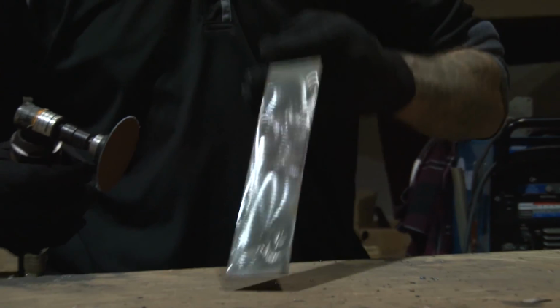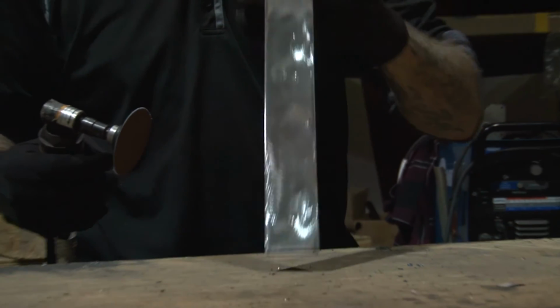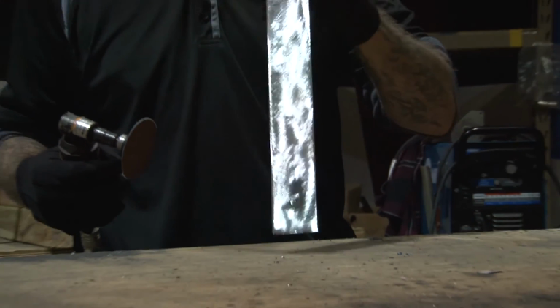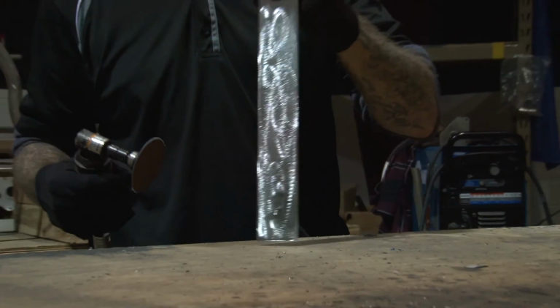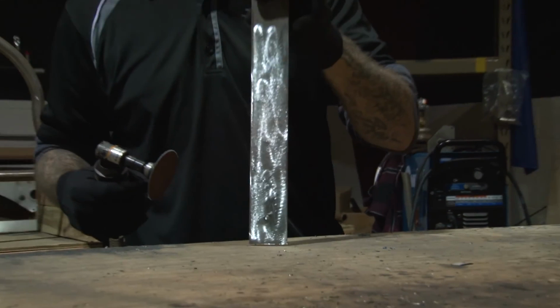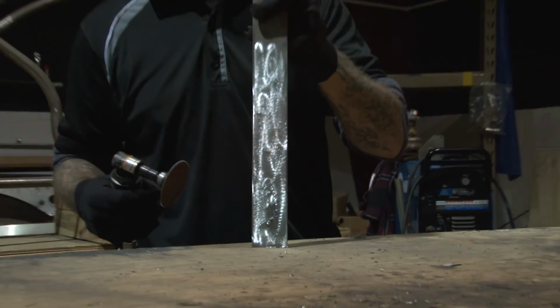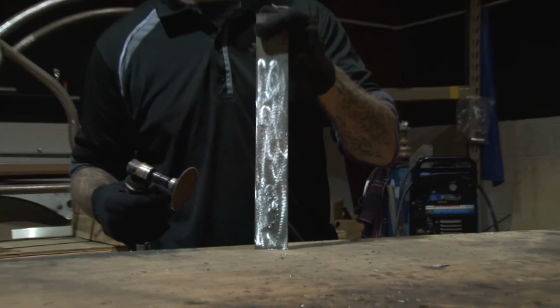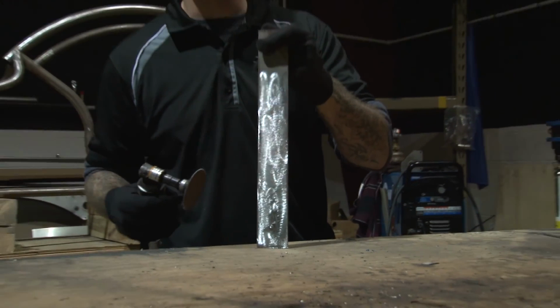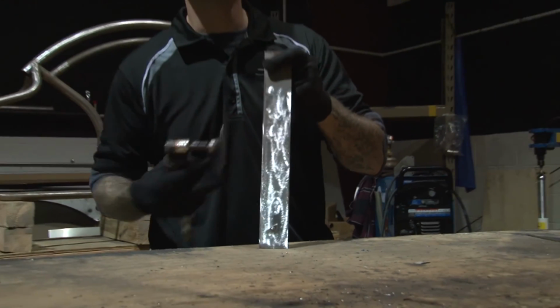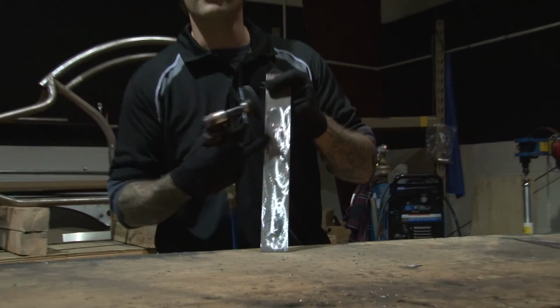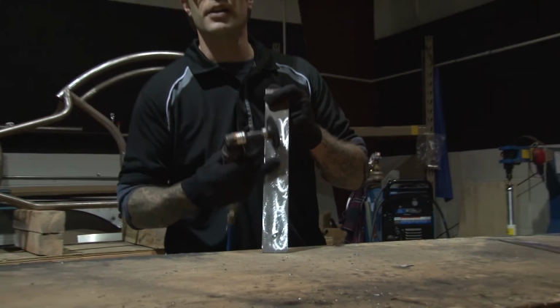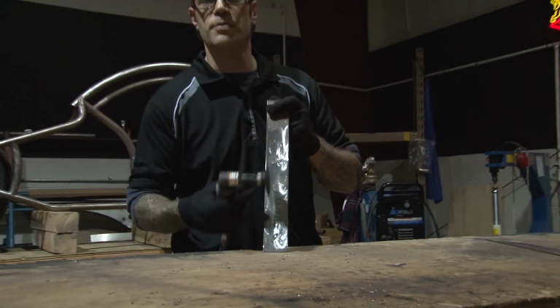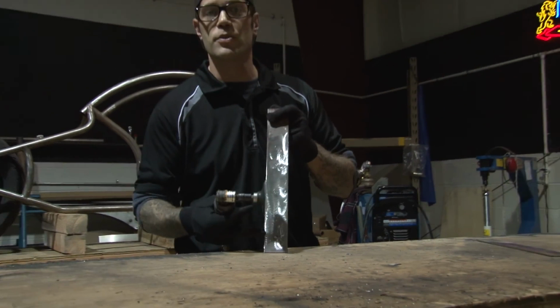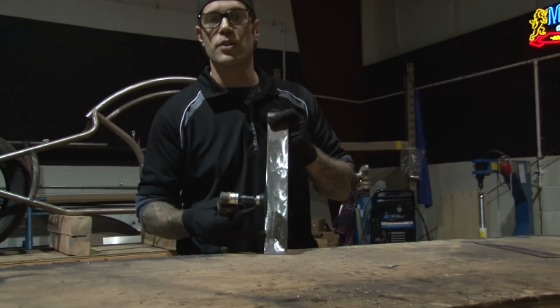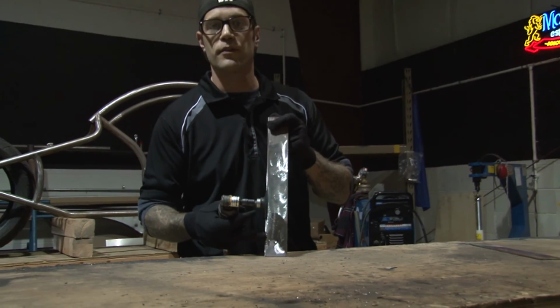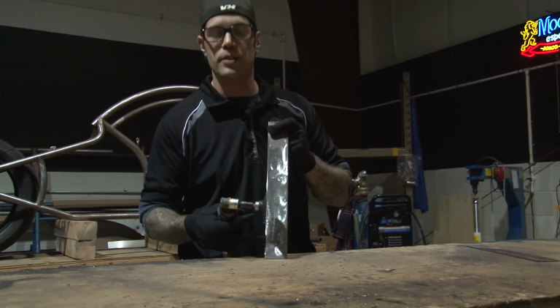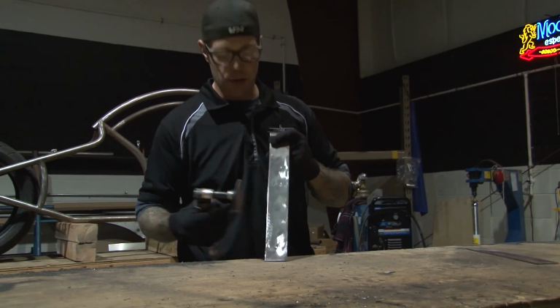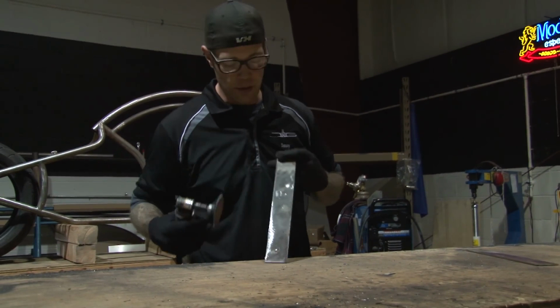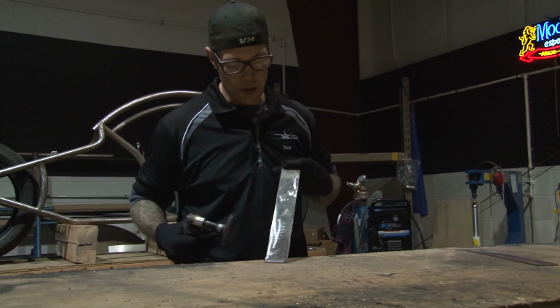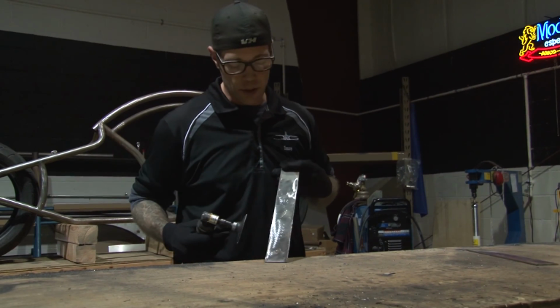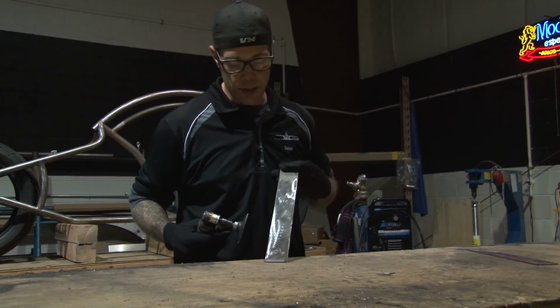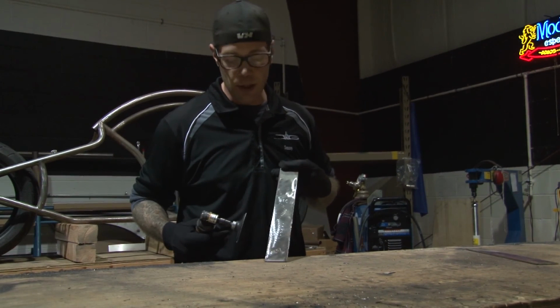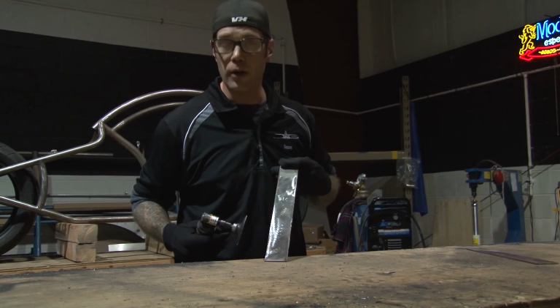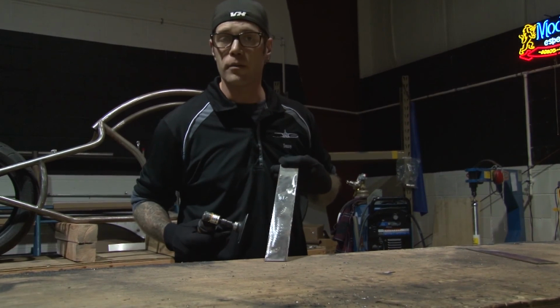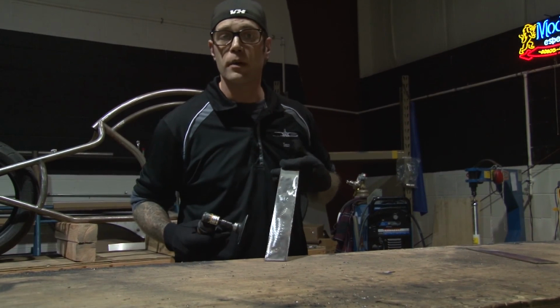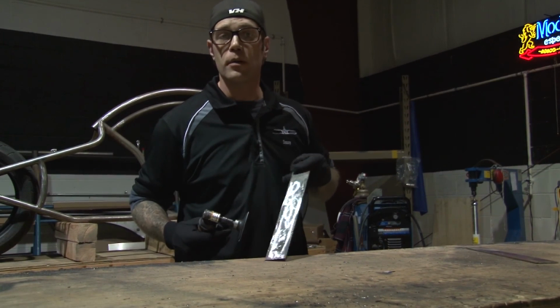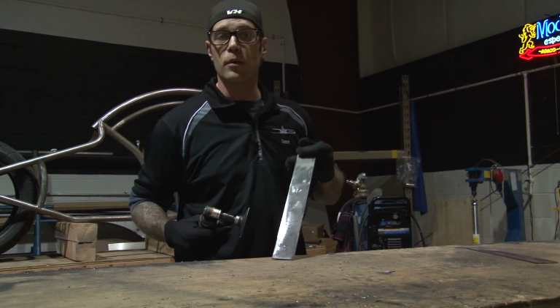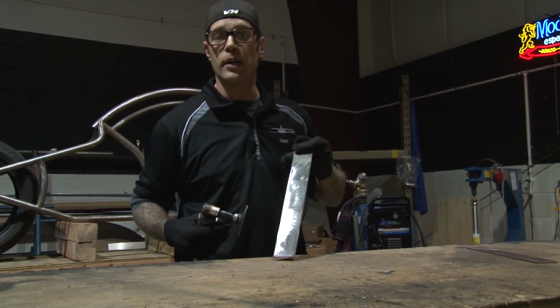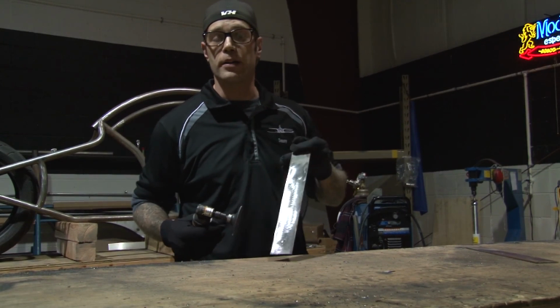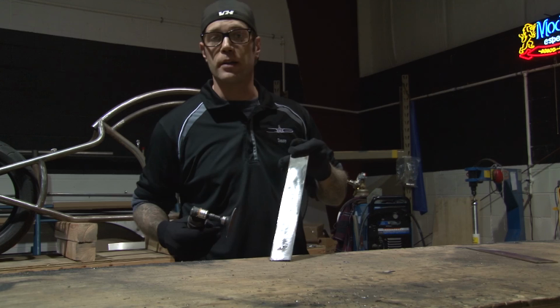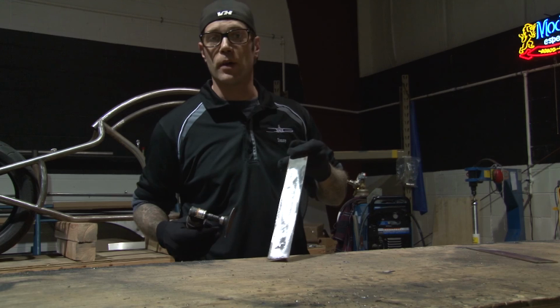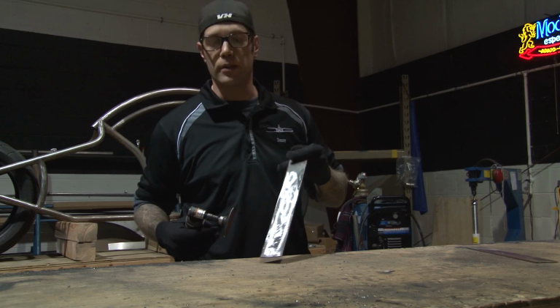Again, as you can see, a nice smooth surface. Good to go — we're ready to get welding.